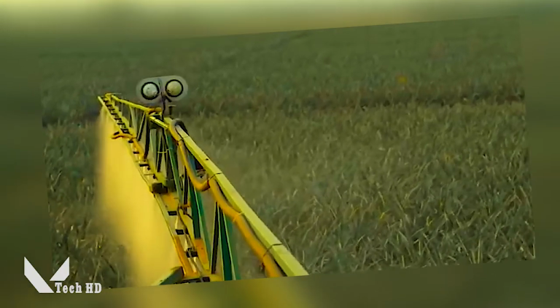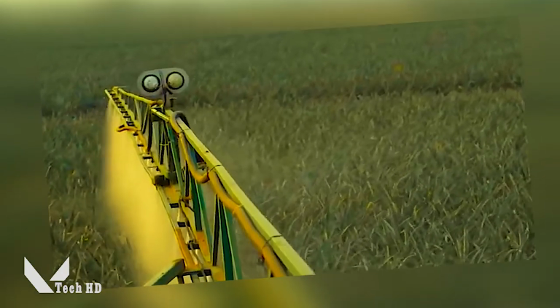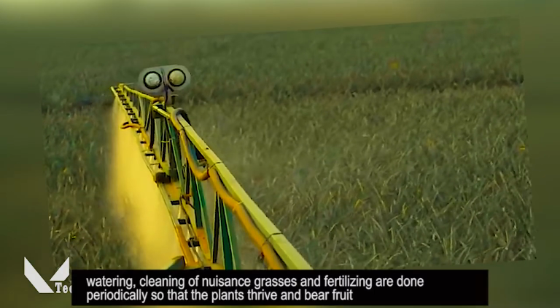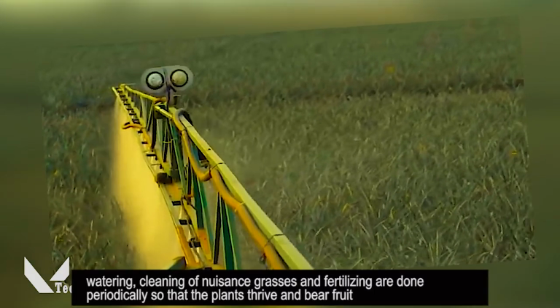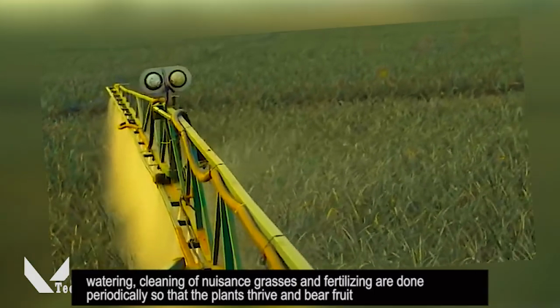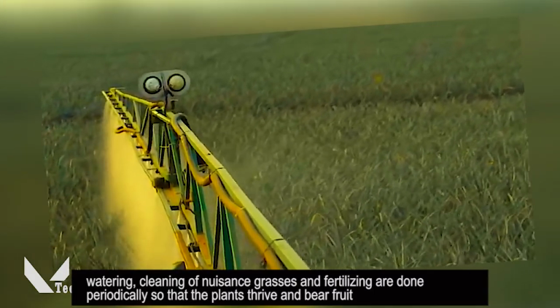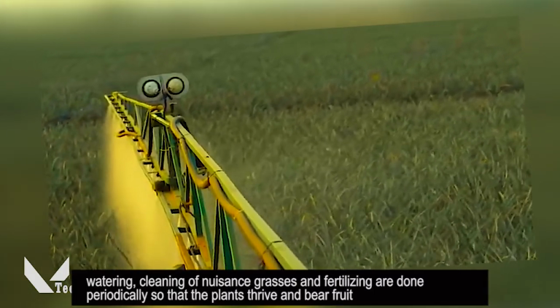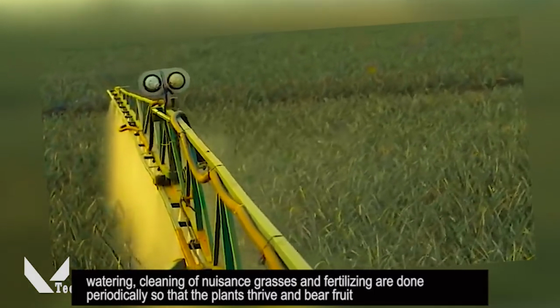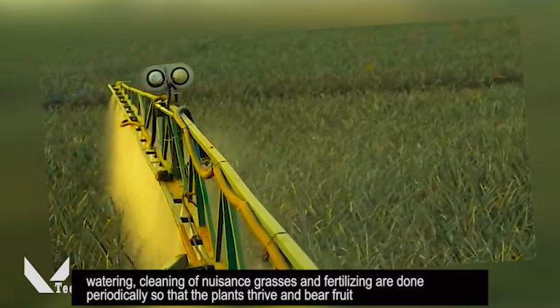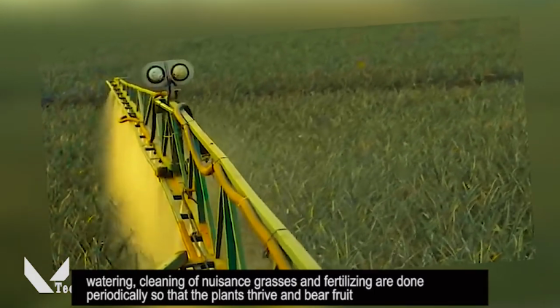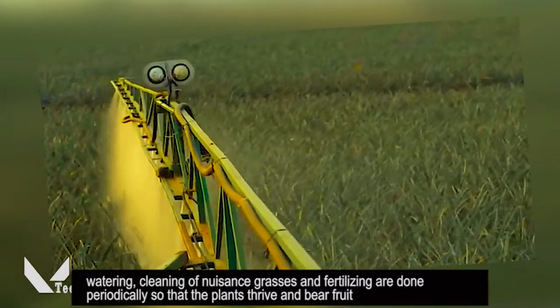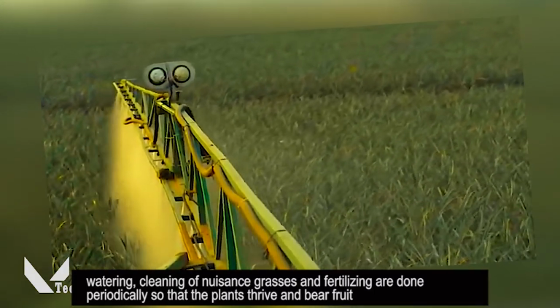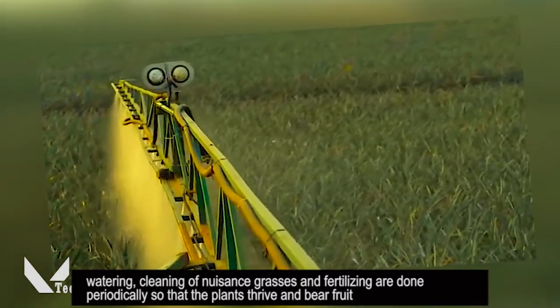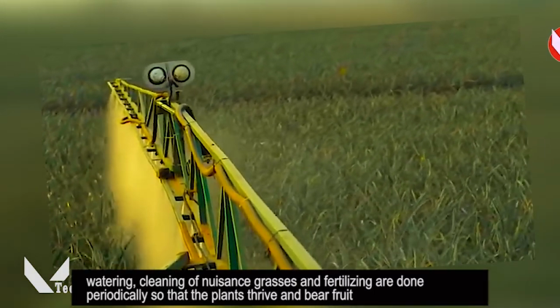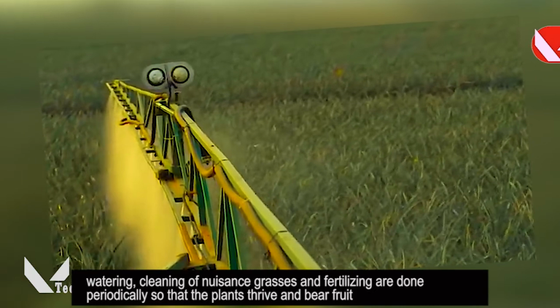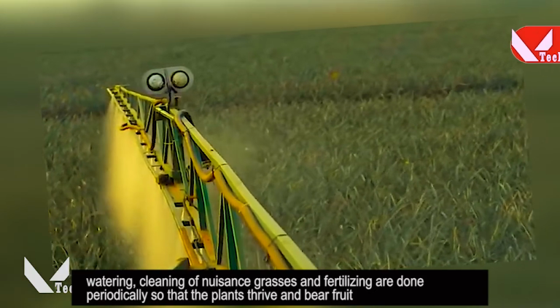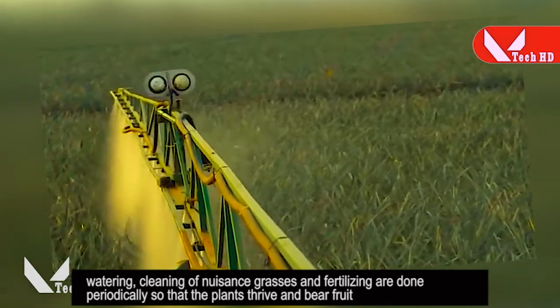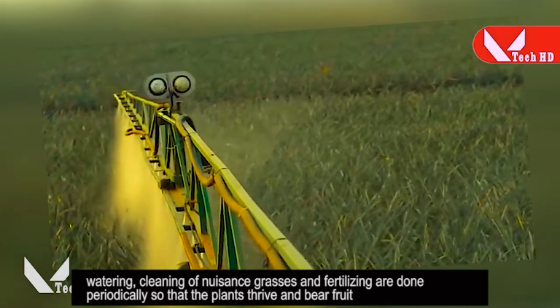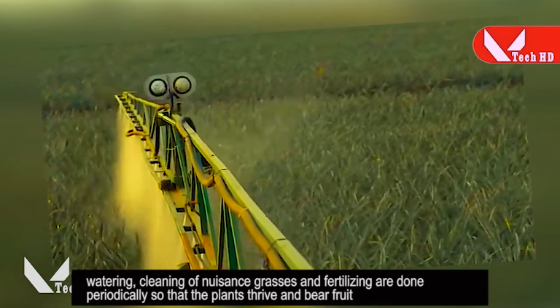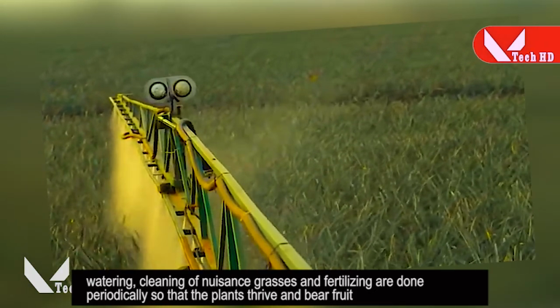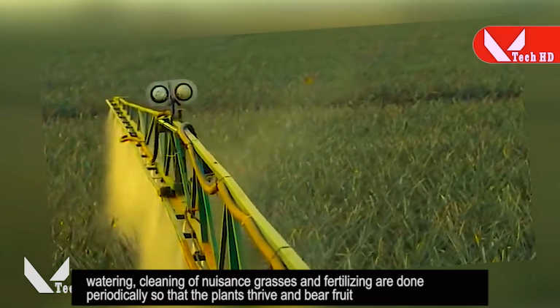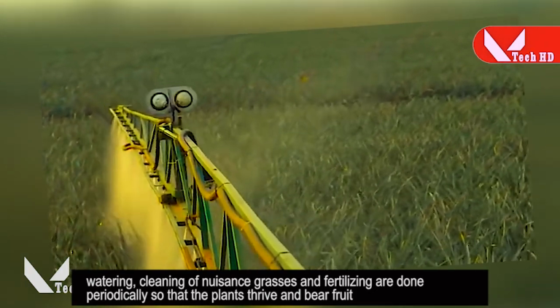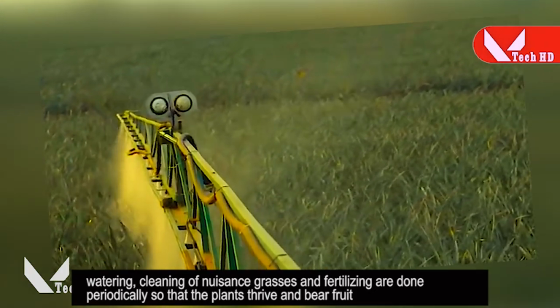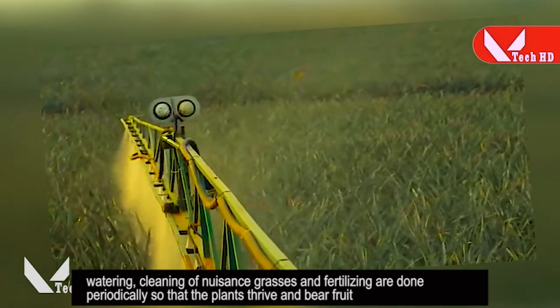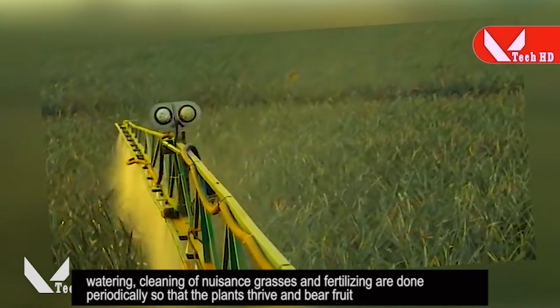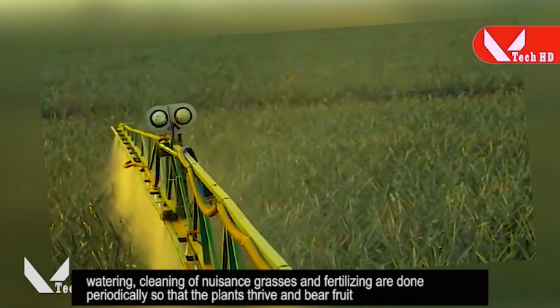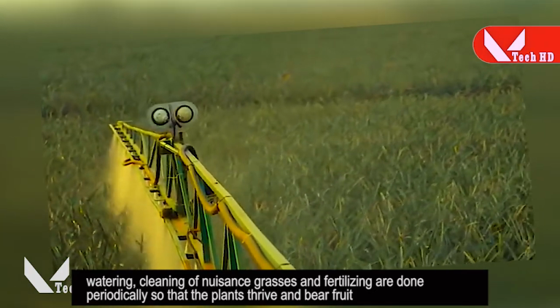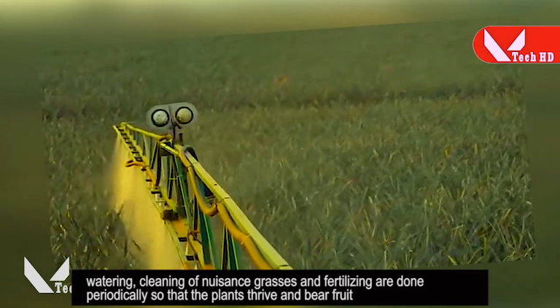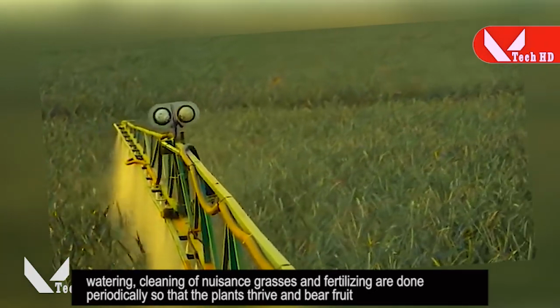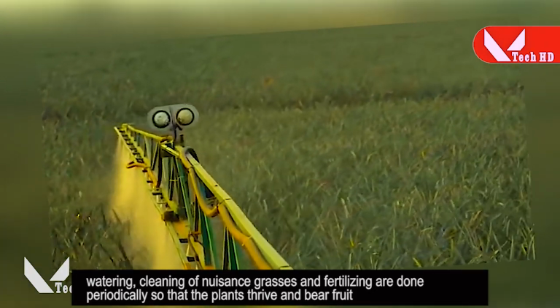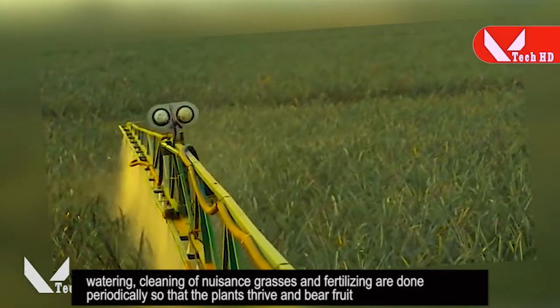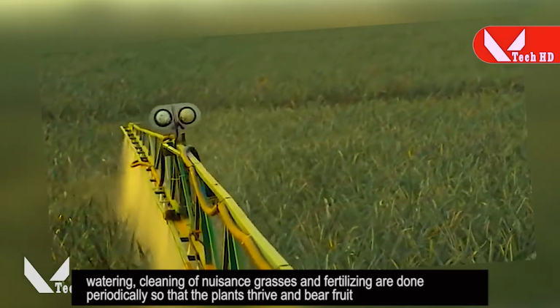Watering, cleaning of nuisance grasses, and fertilizing are done periodically so that the plants thrive and bear fruit.